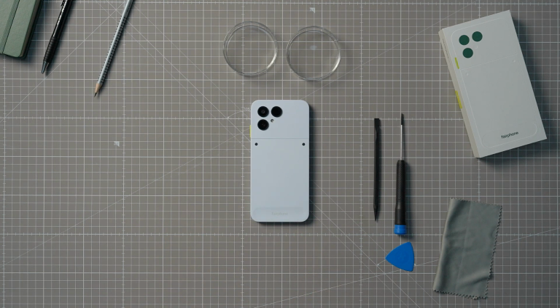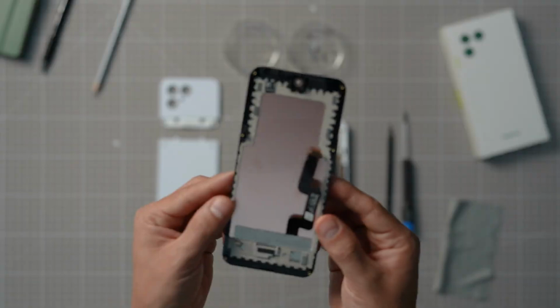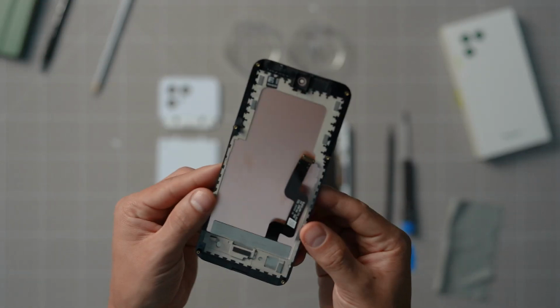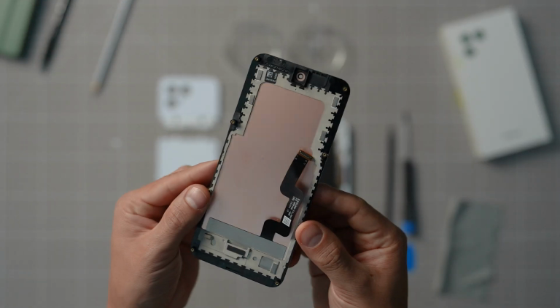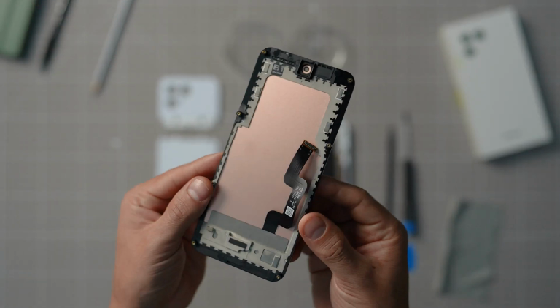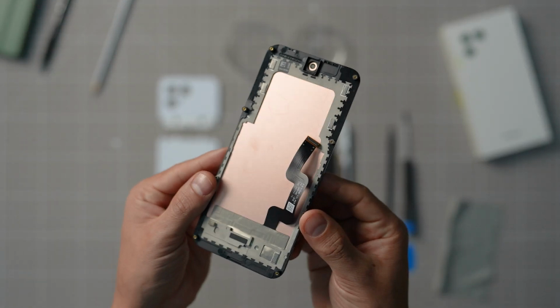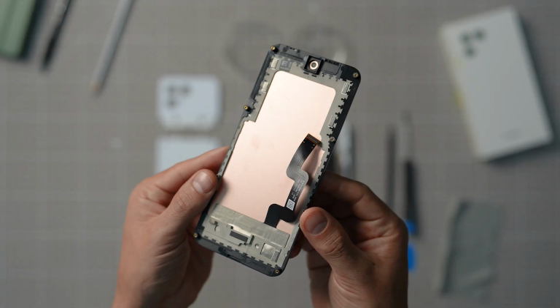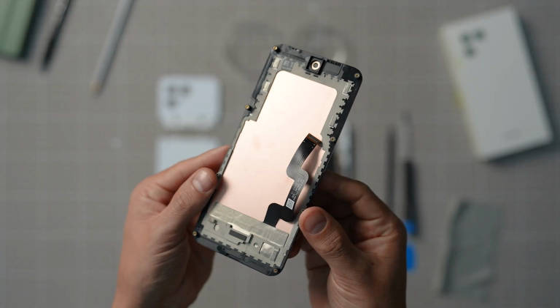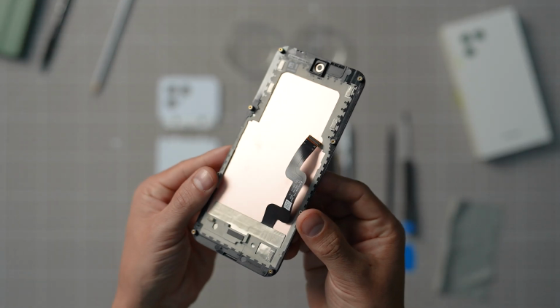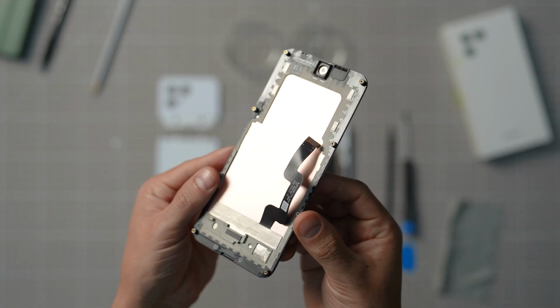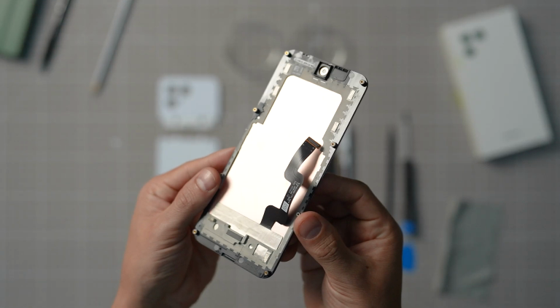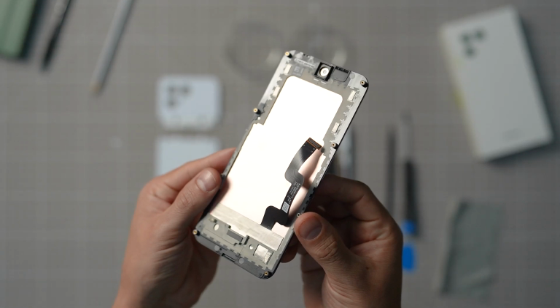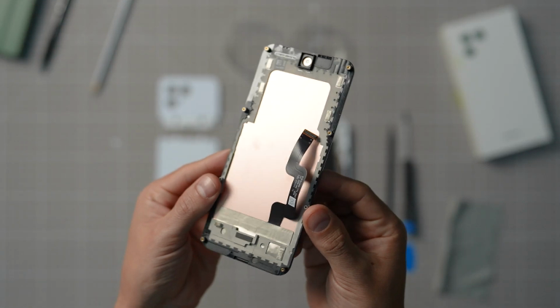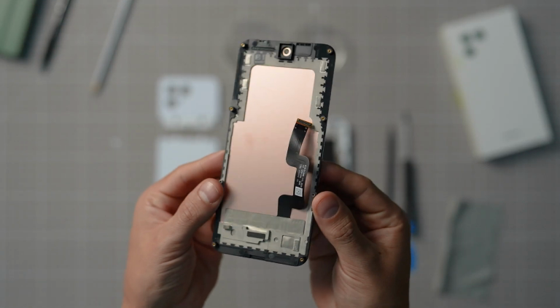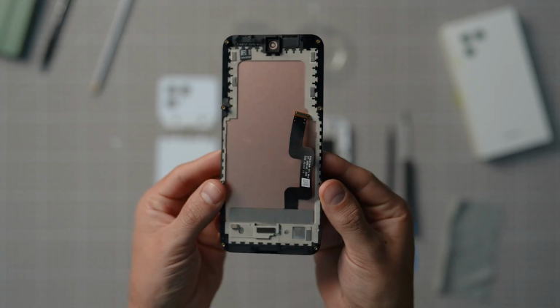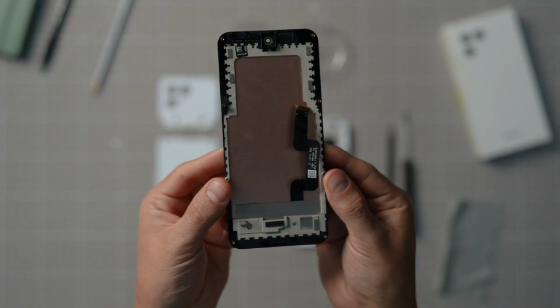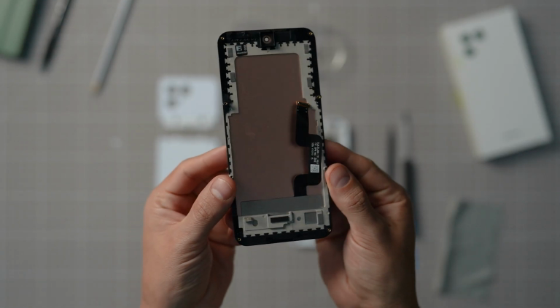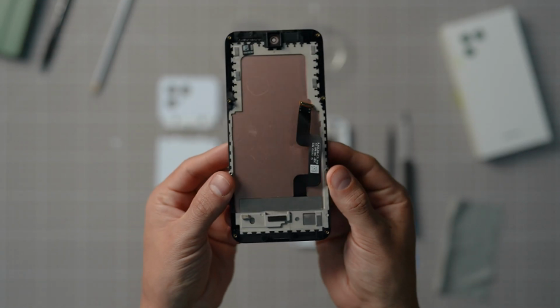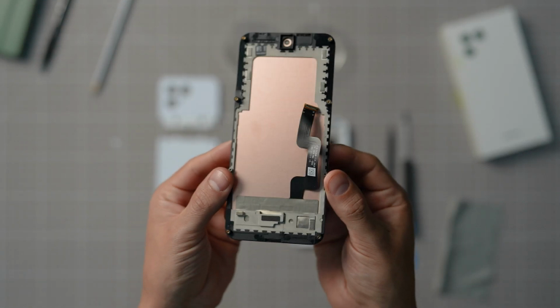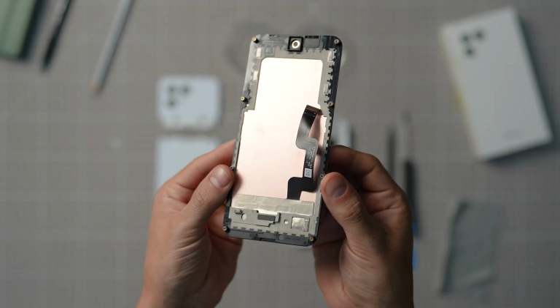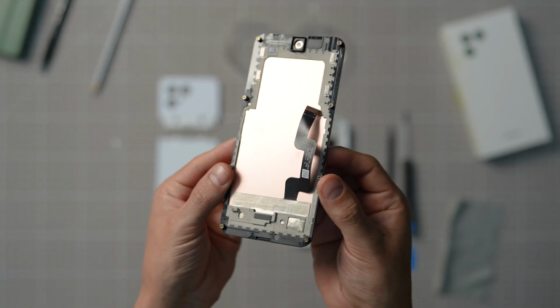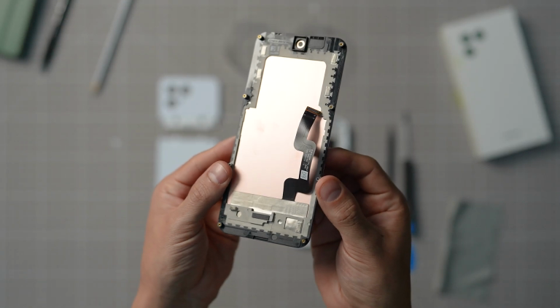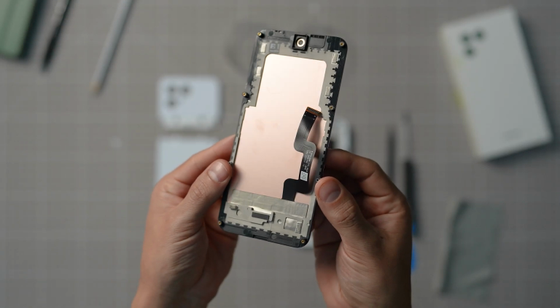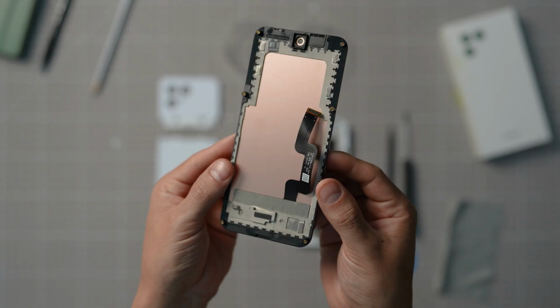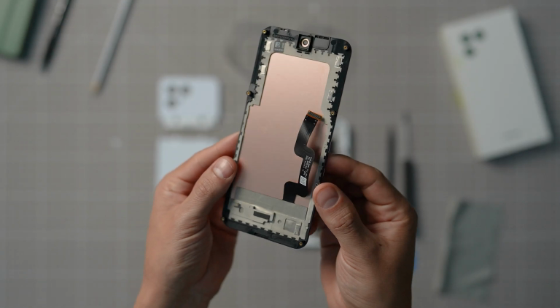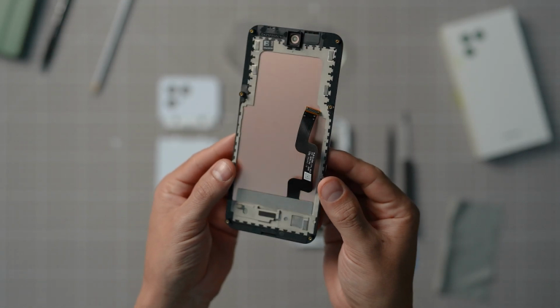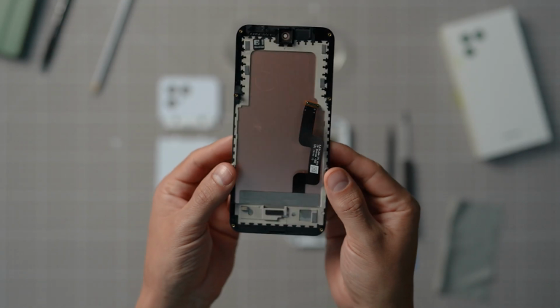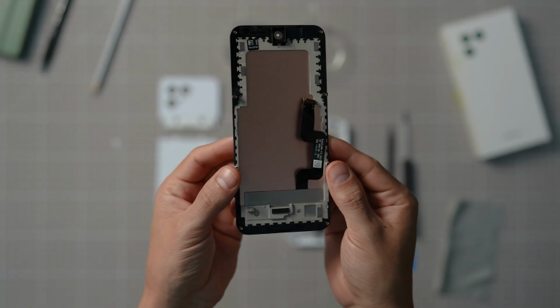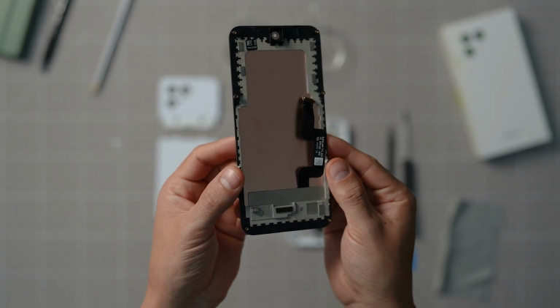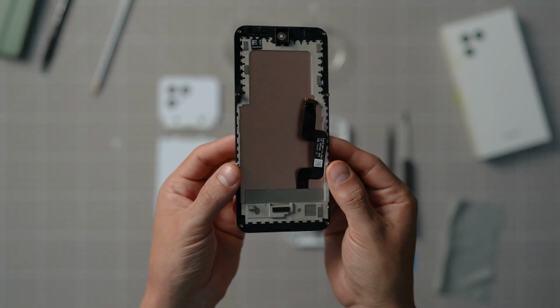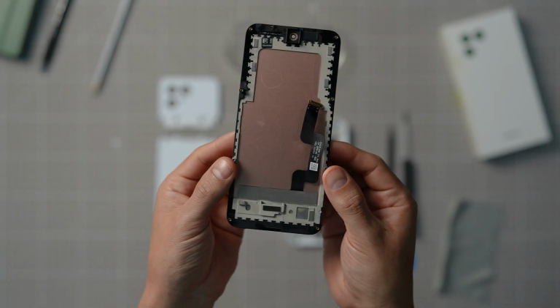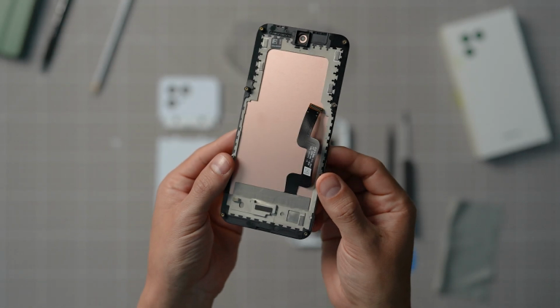In this video, we're going to take you through all the steps to replace your display. So let's get right into it.